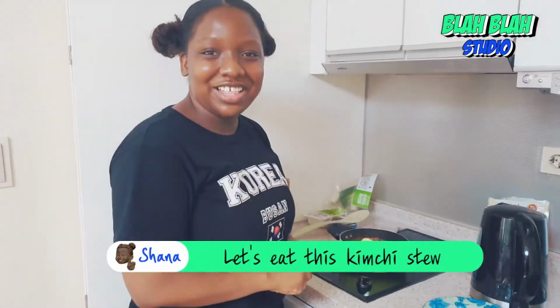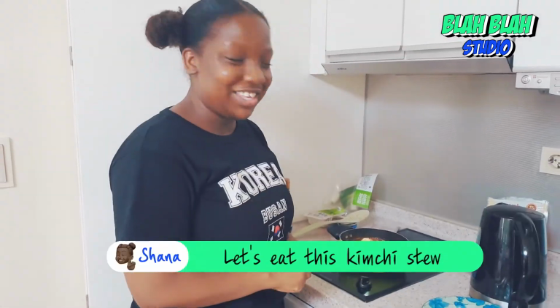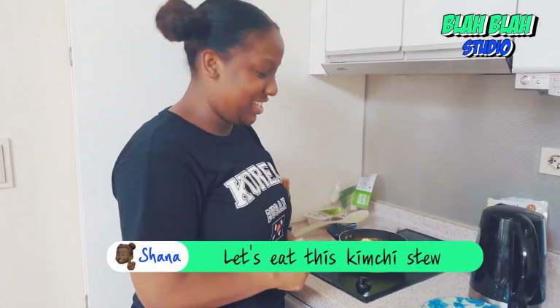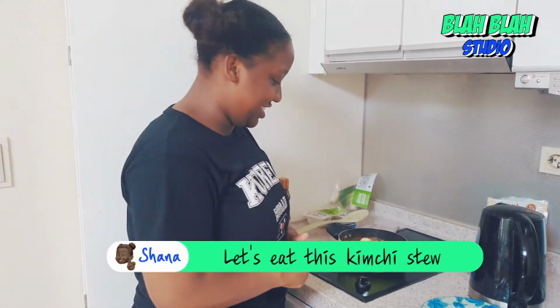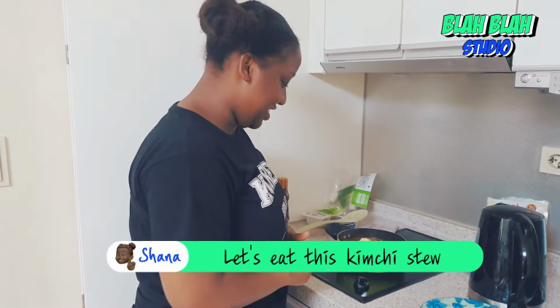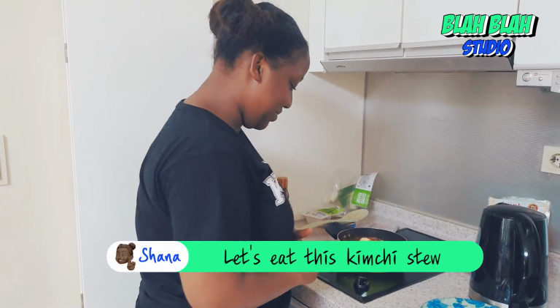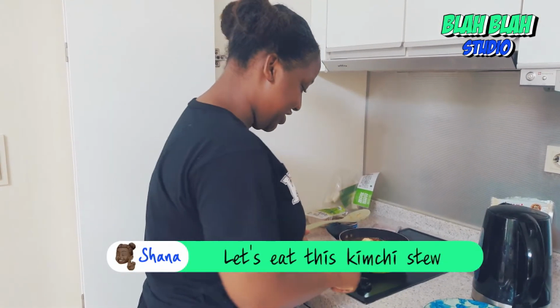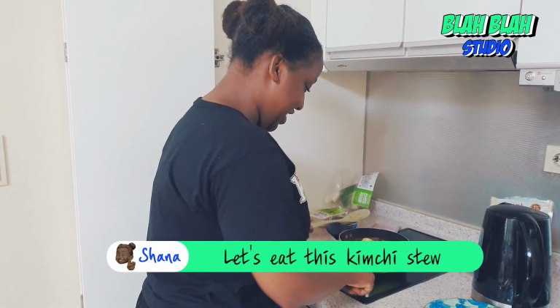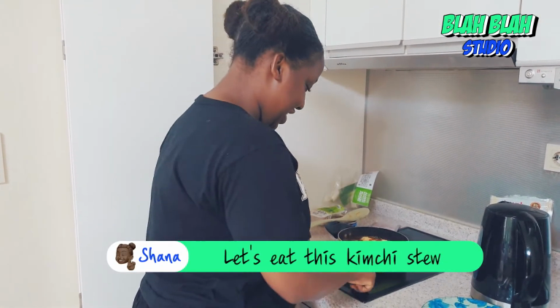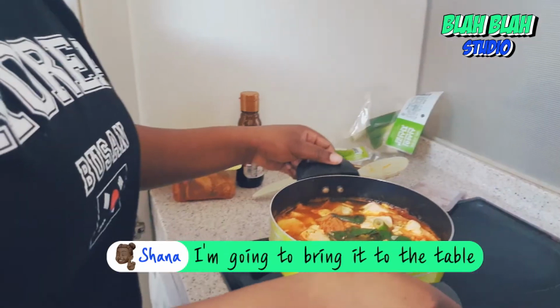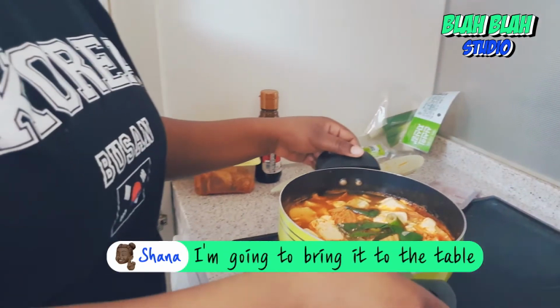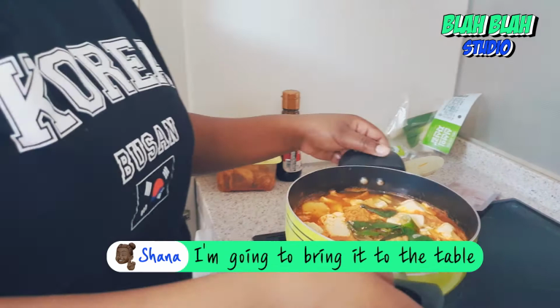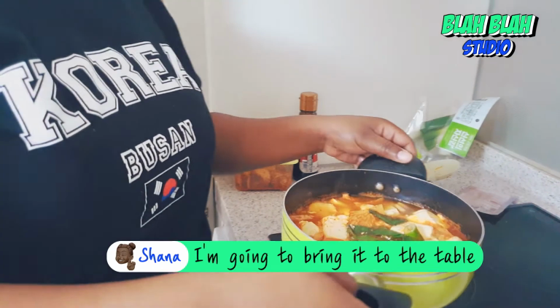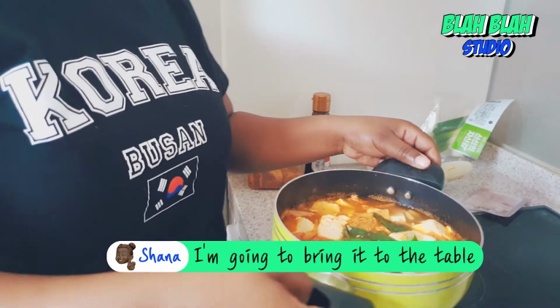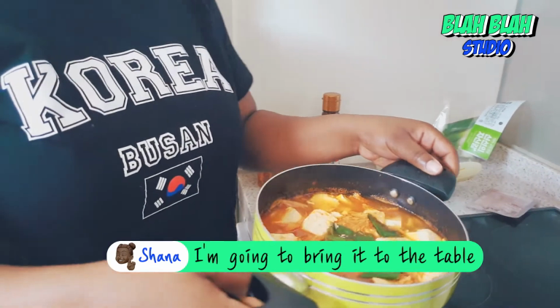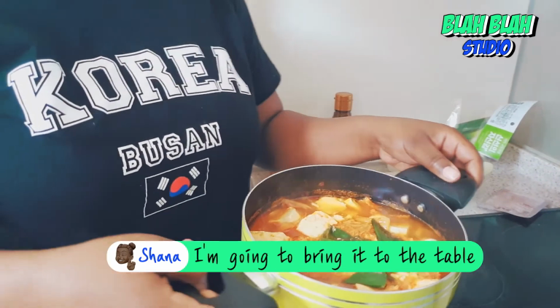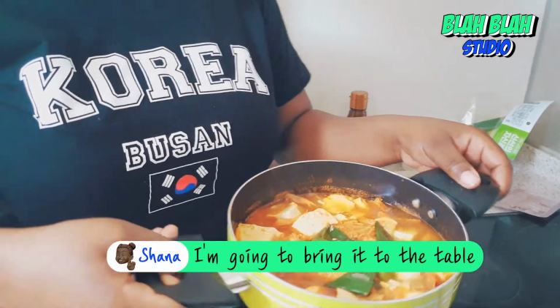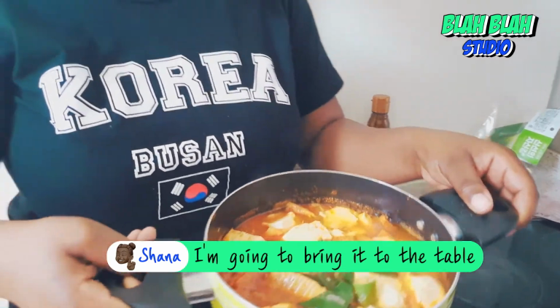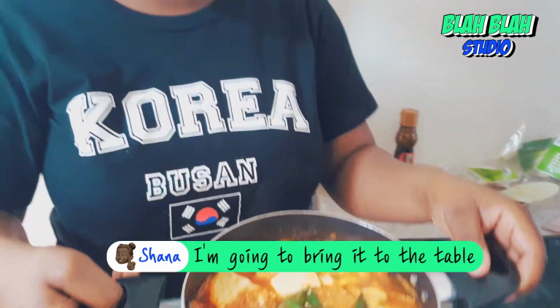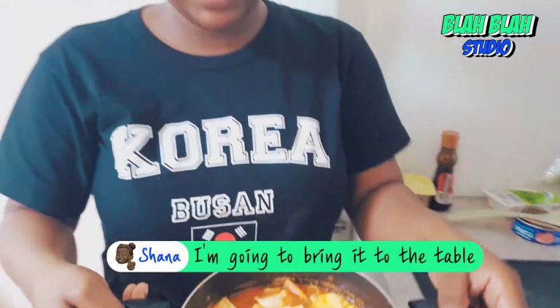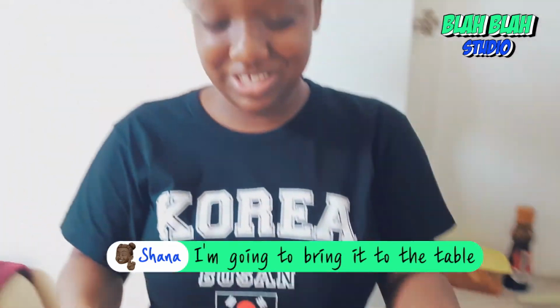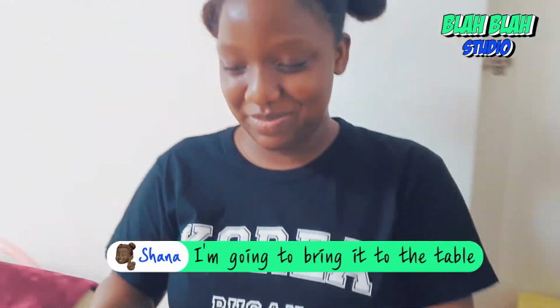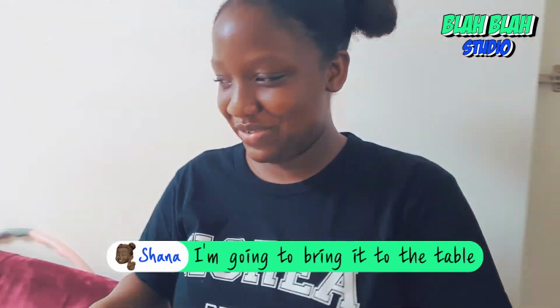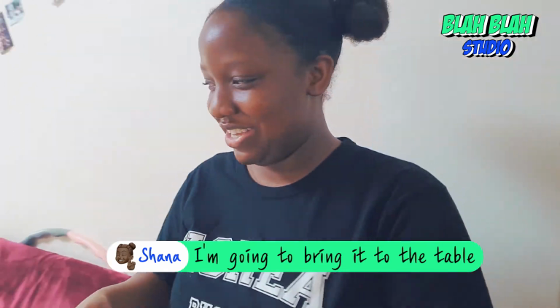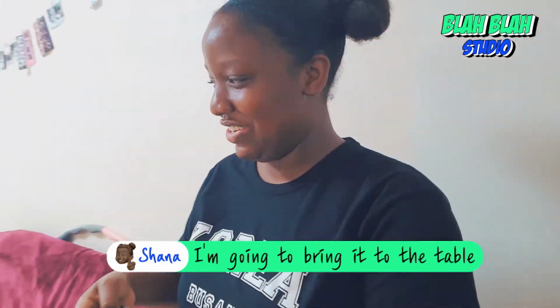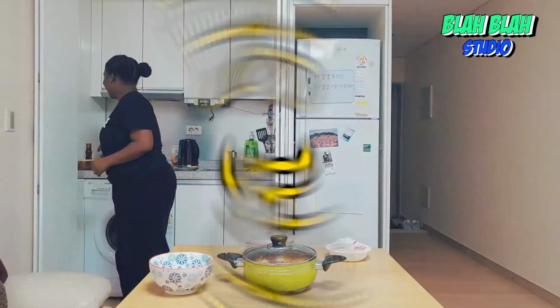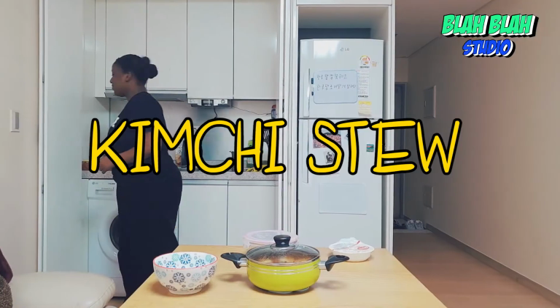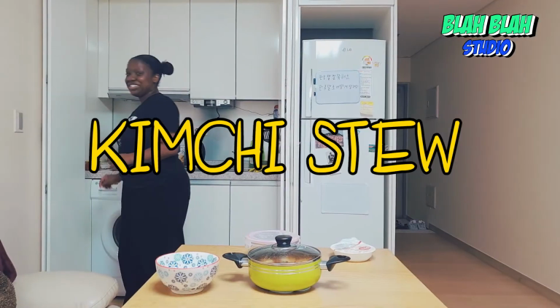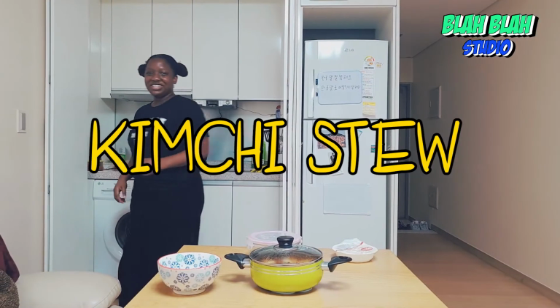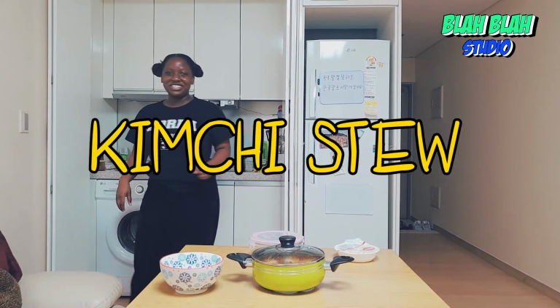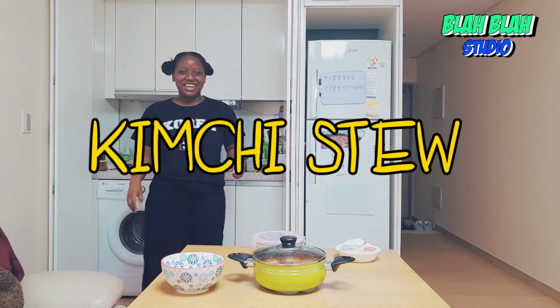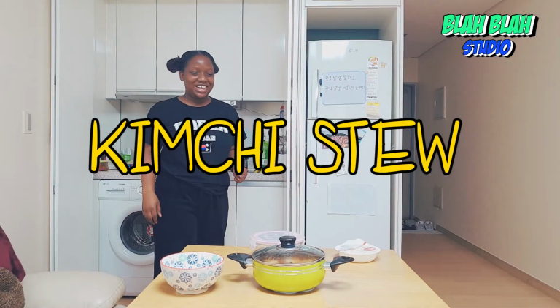Let's eat this kimchi jjigae. Now I'm going to bring it to the table here. Kimchi jjigae!